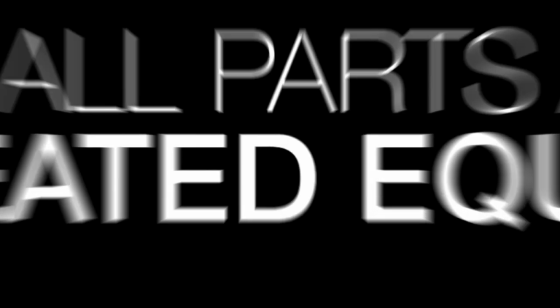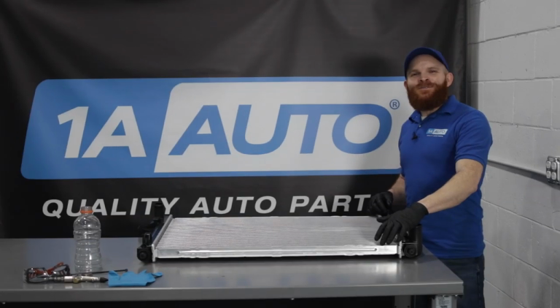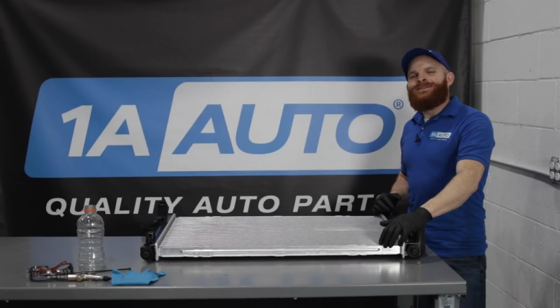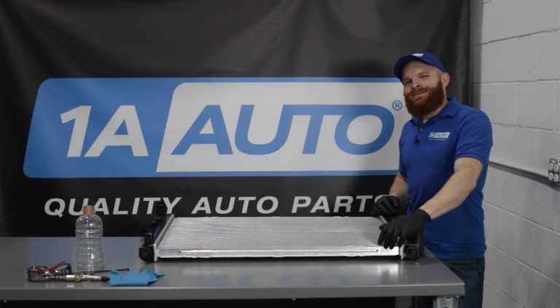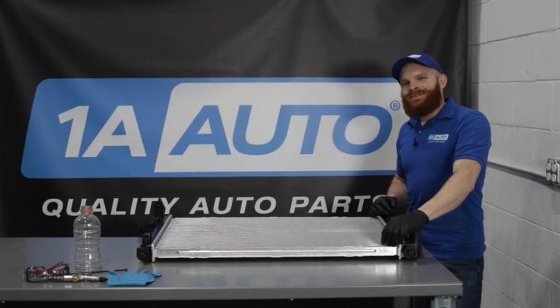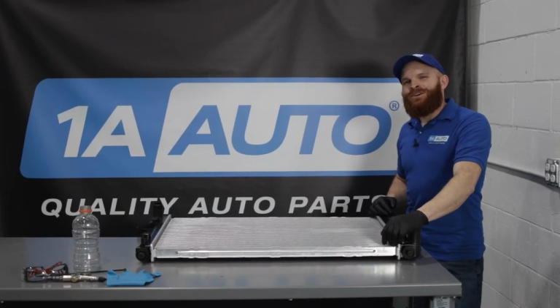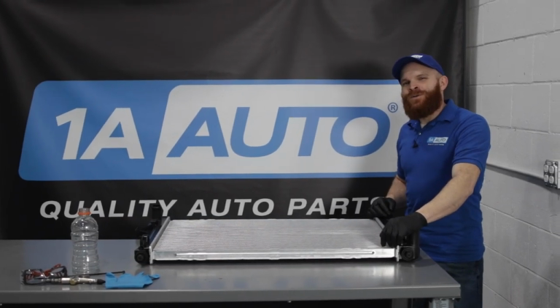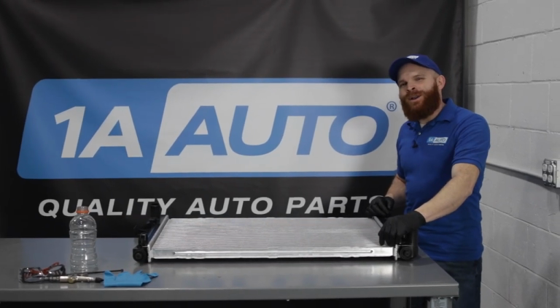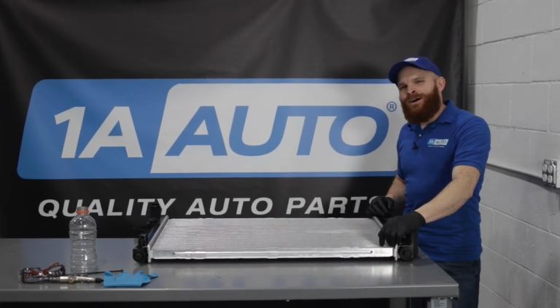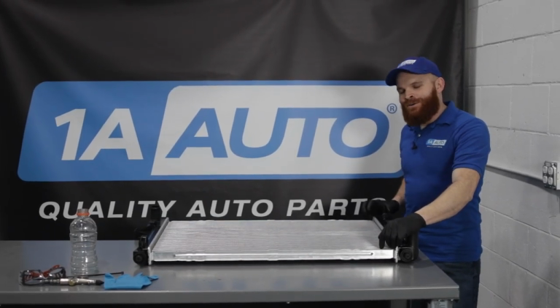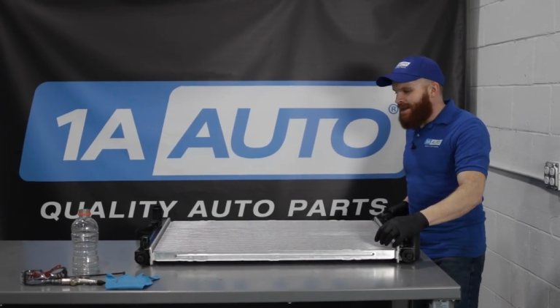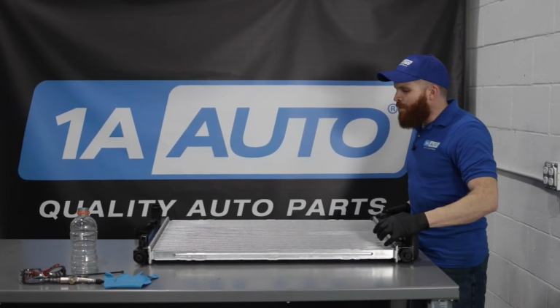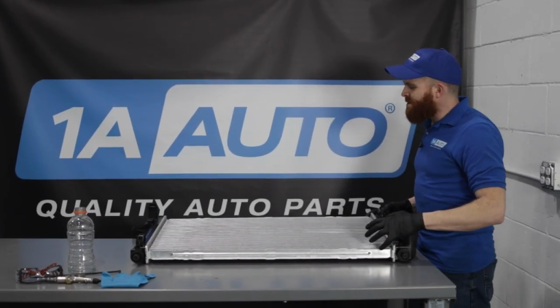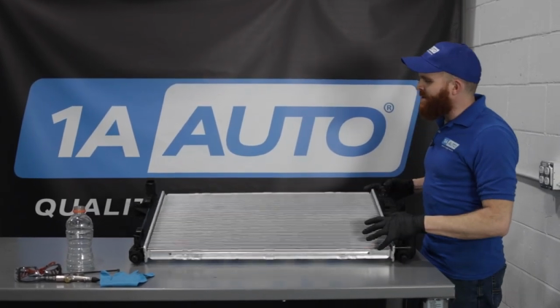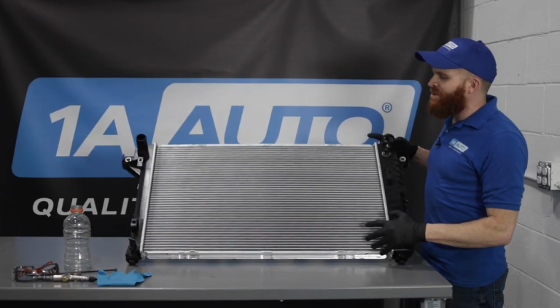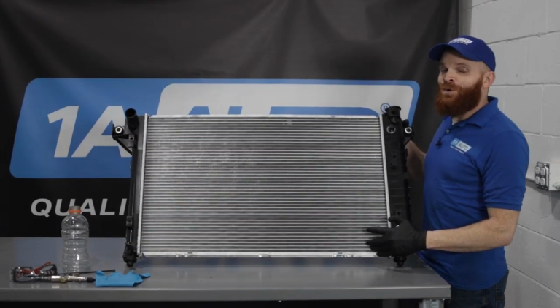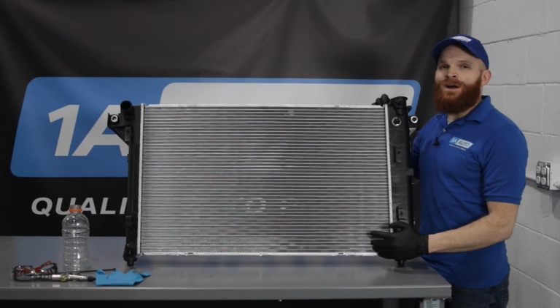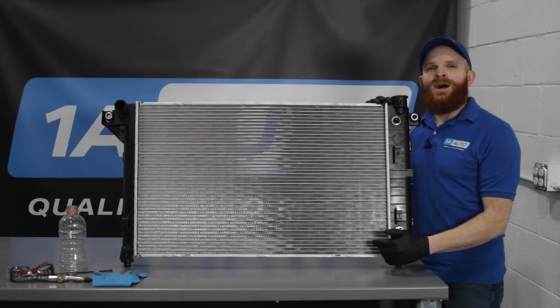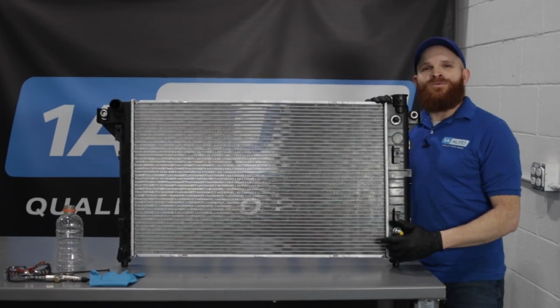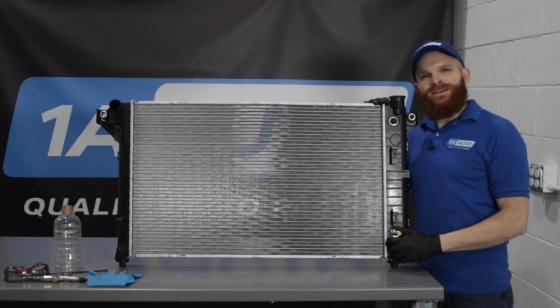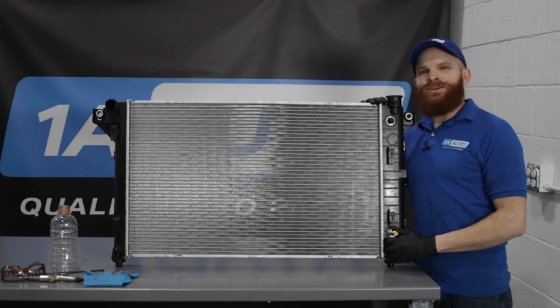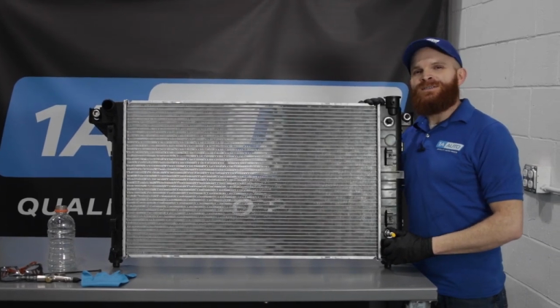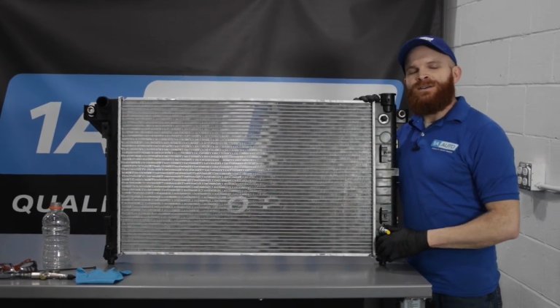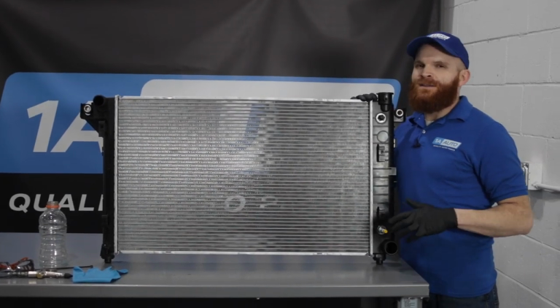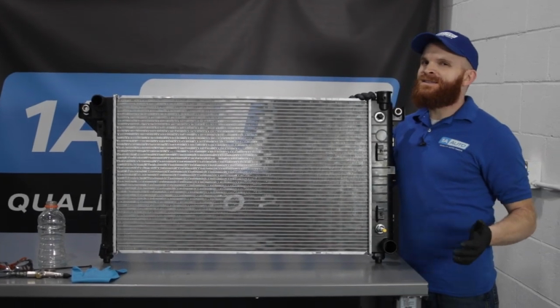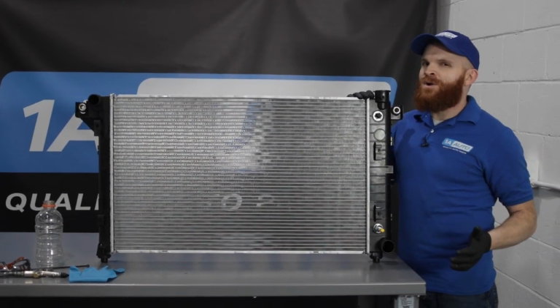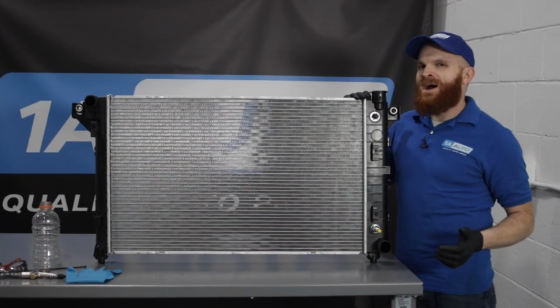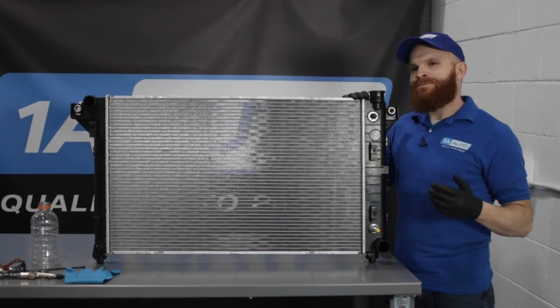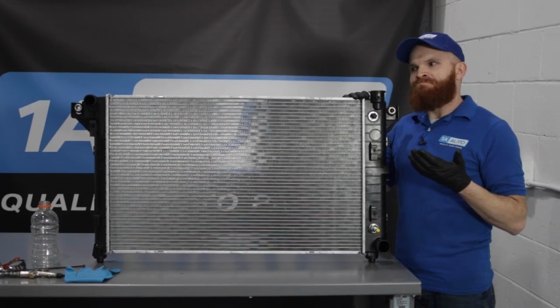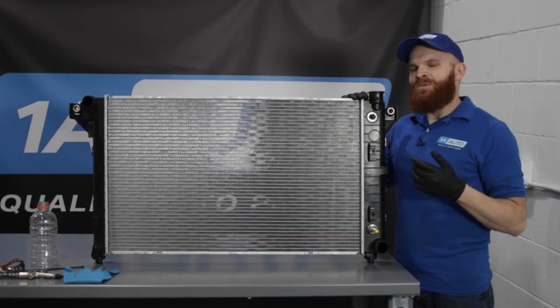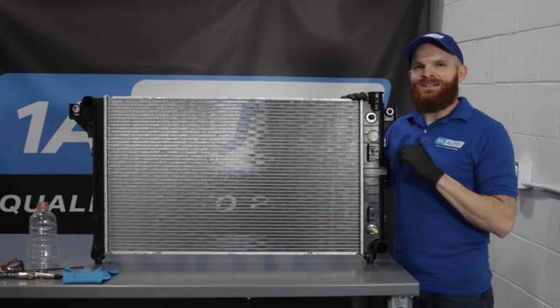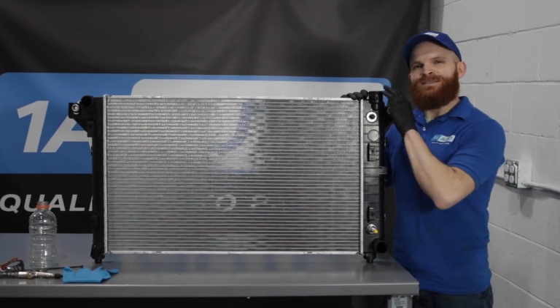Hey friends, it's Len here from 1A Auto. Today I wanted to talk to you about radiators. Let's start by what it is.